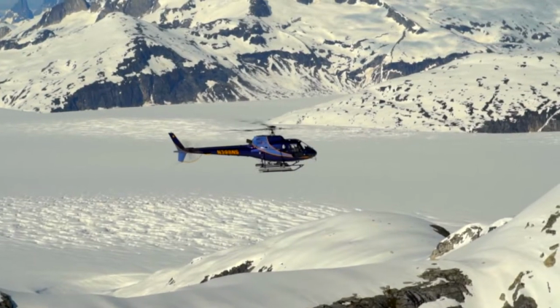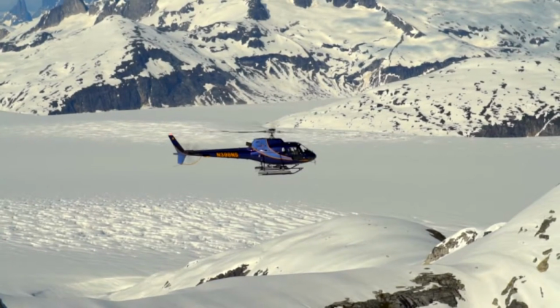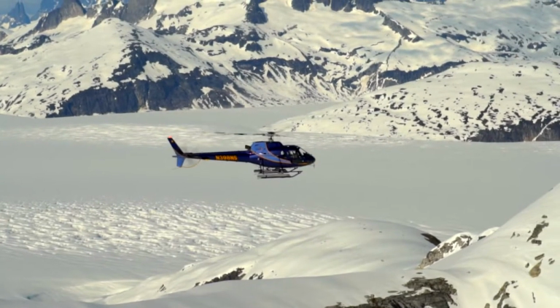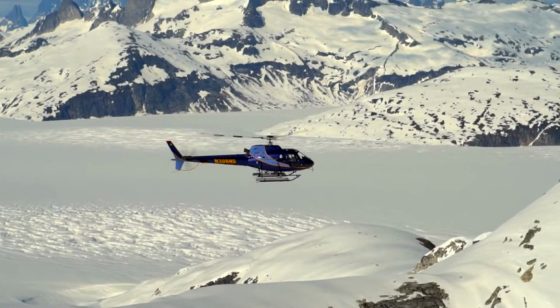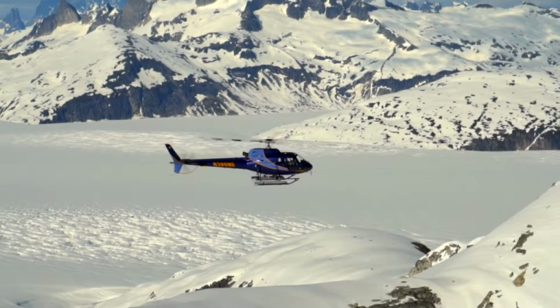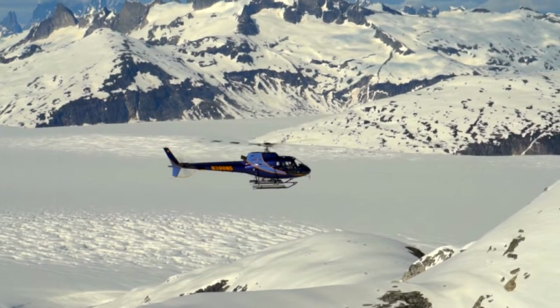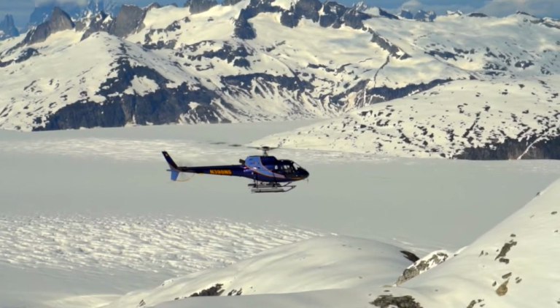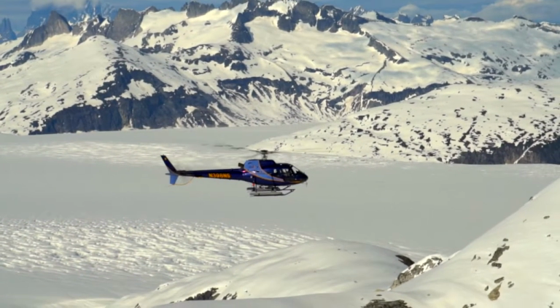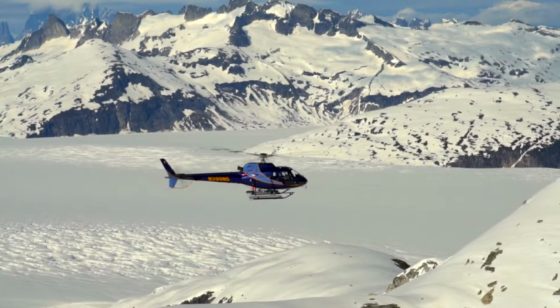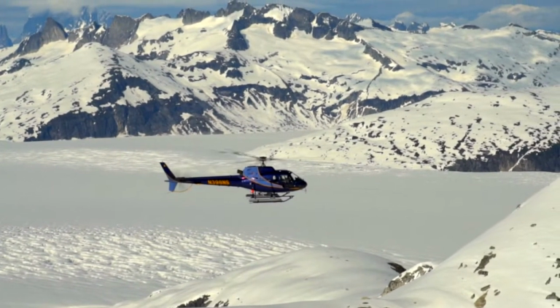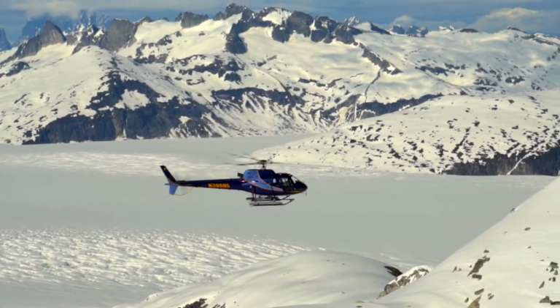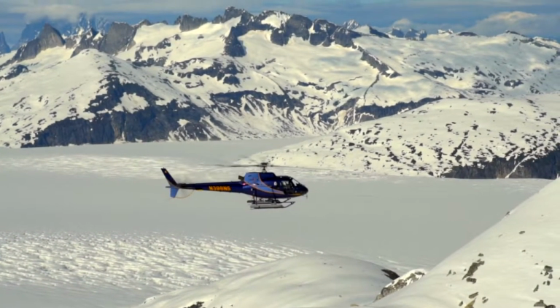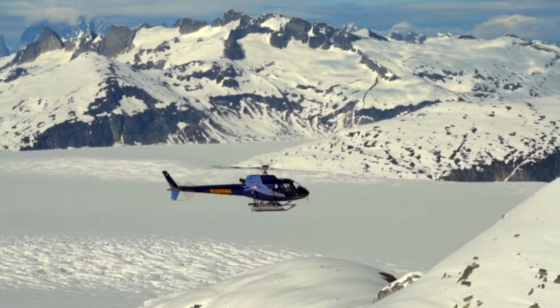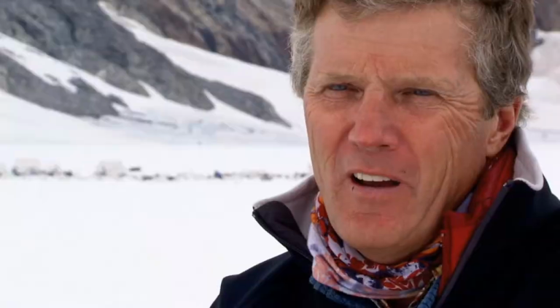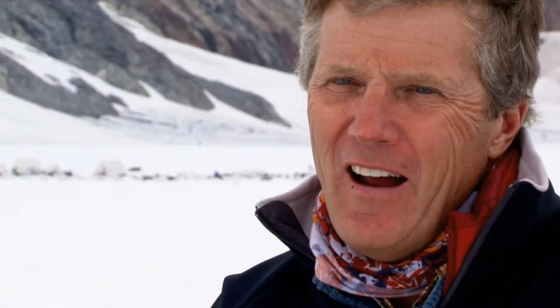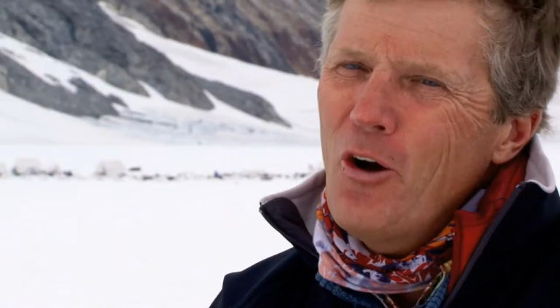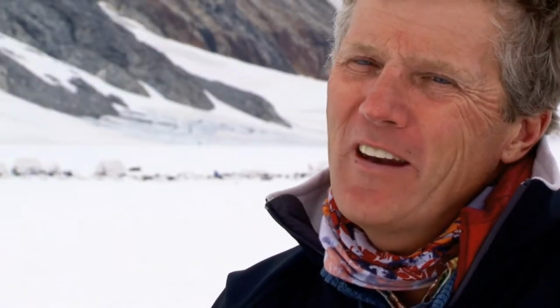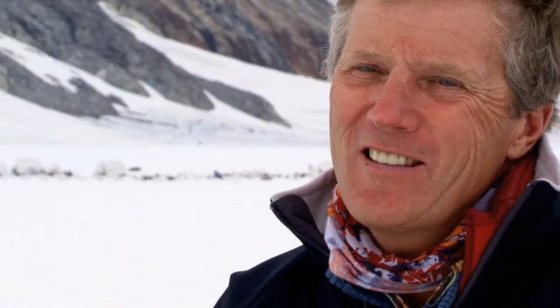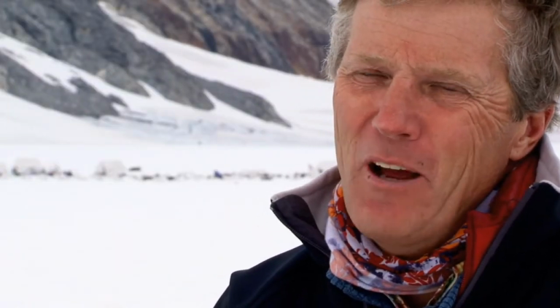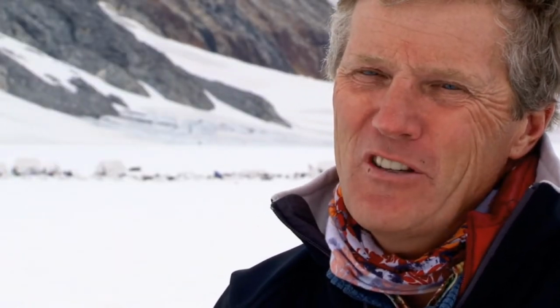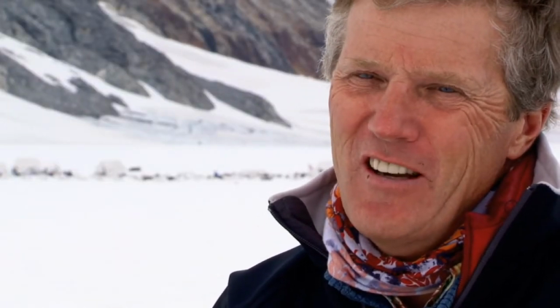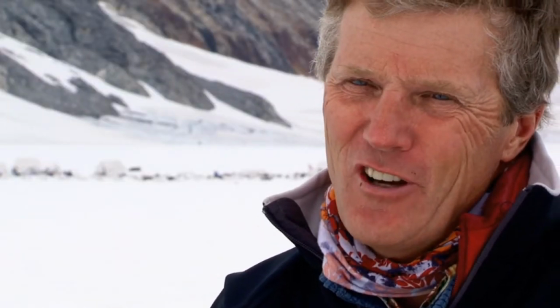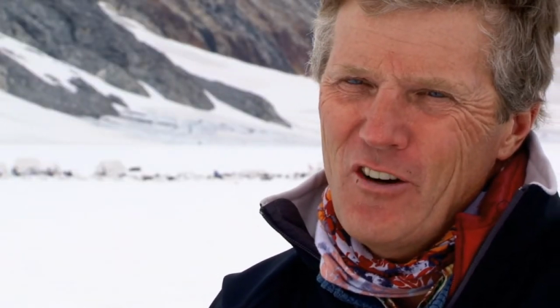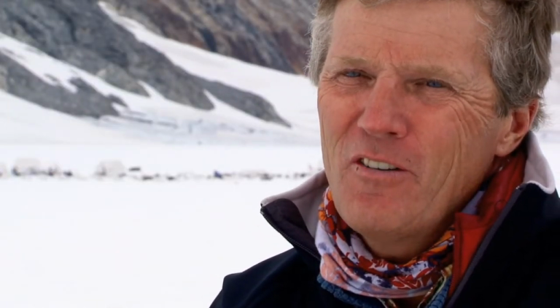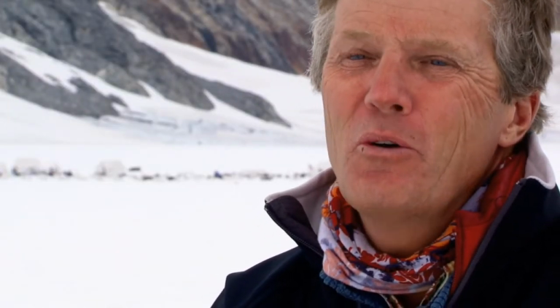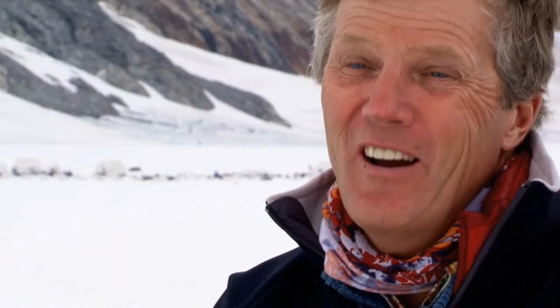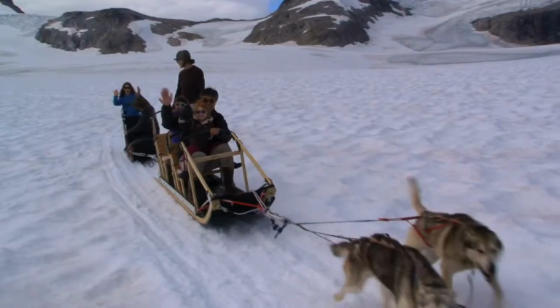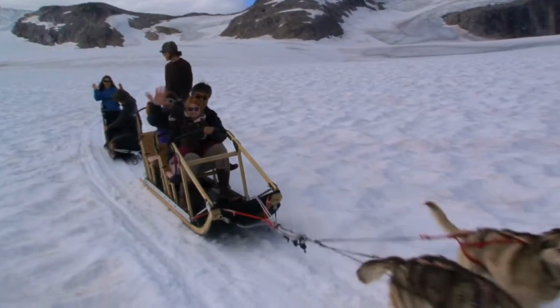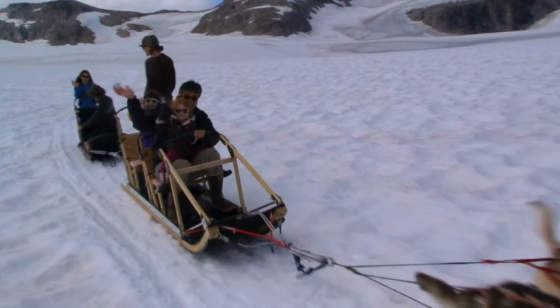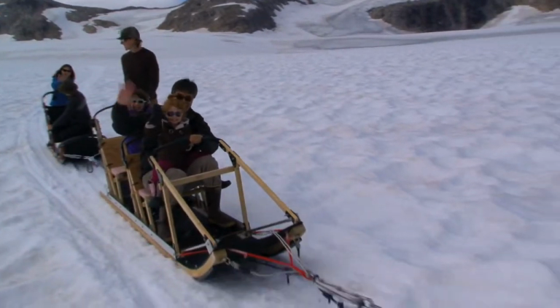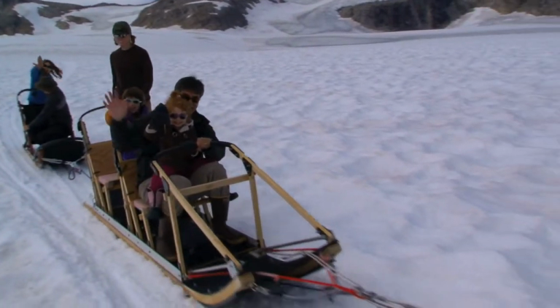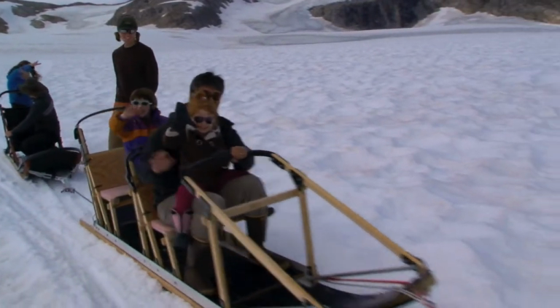Thanks for letting me share my office with you, and I hope the next time we see each other, you and I are on a dog team.